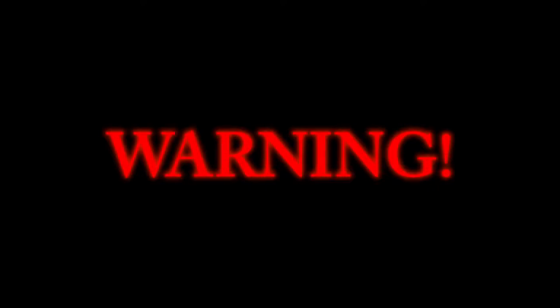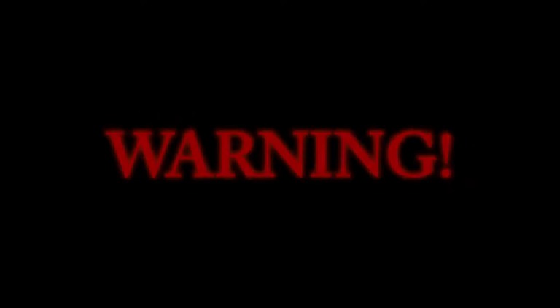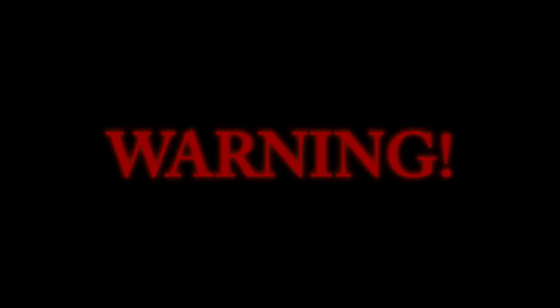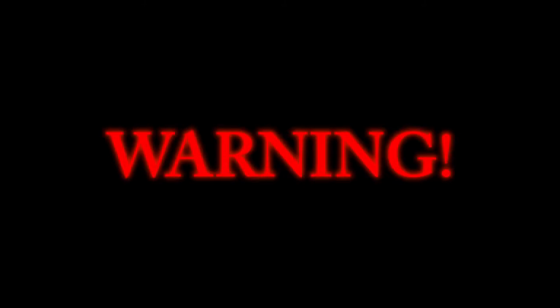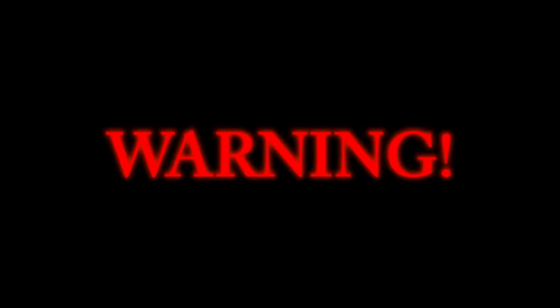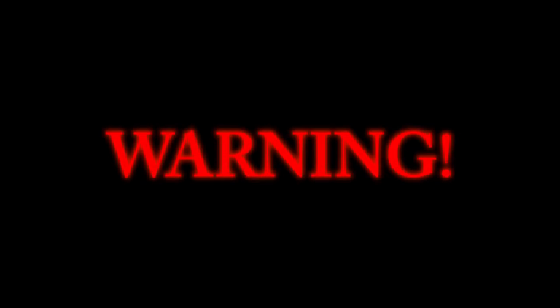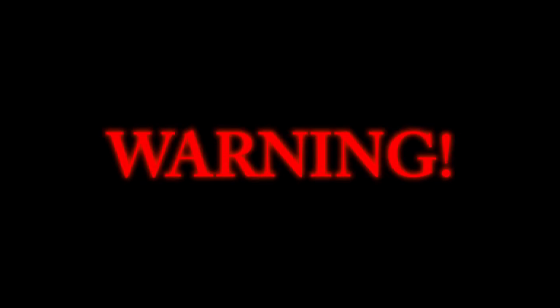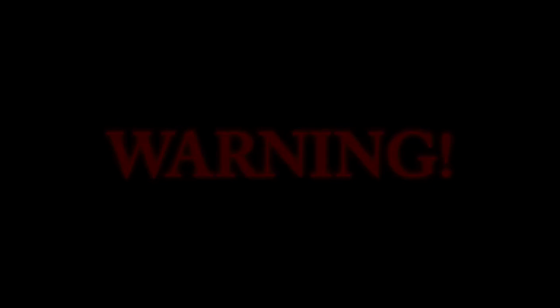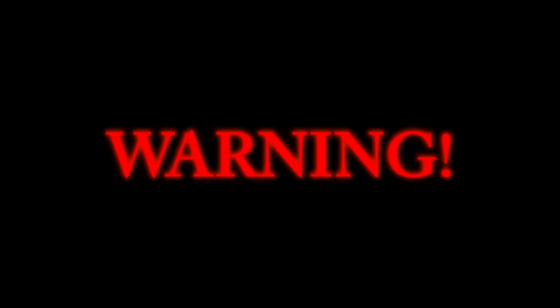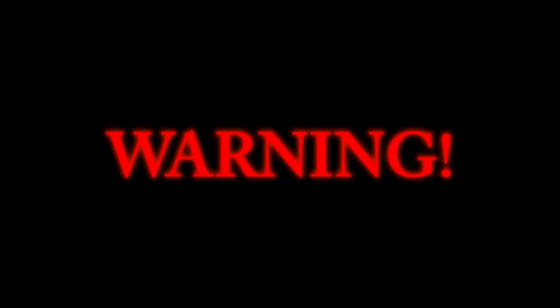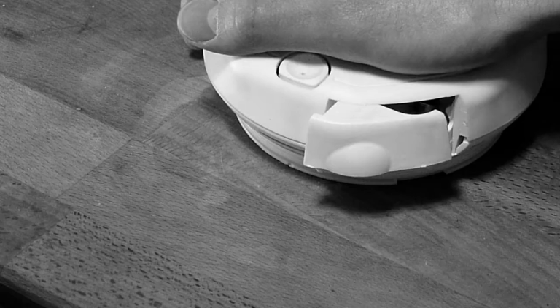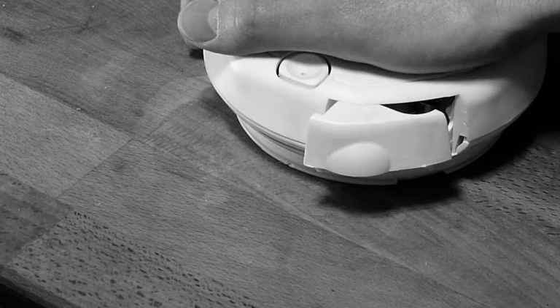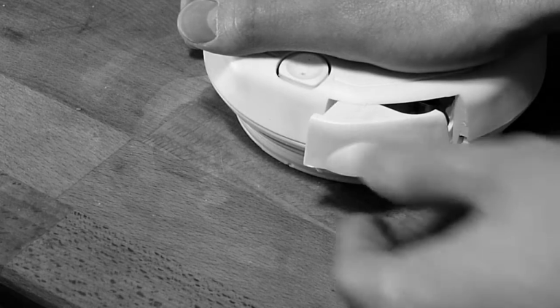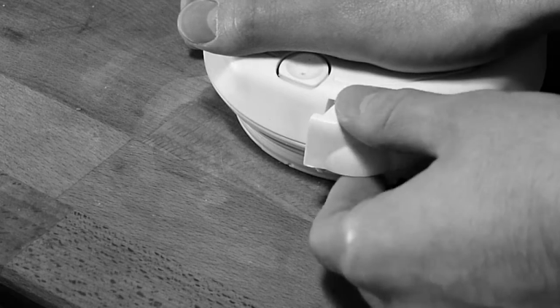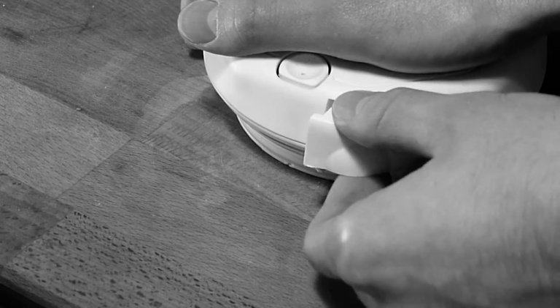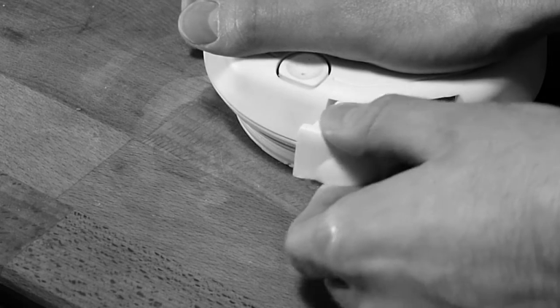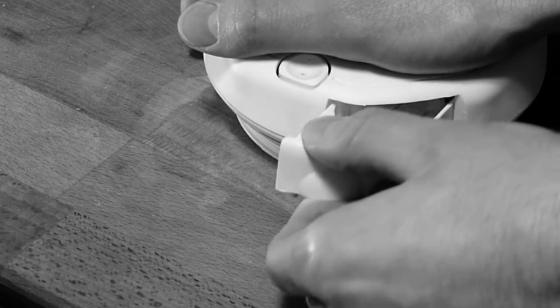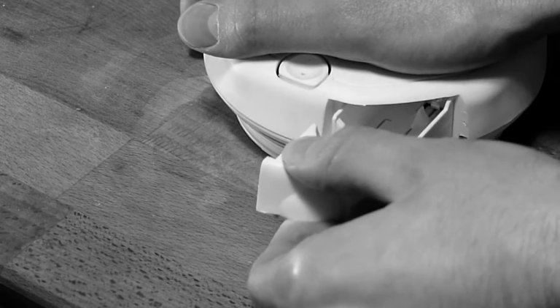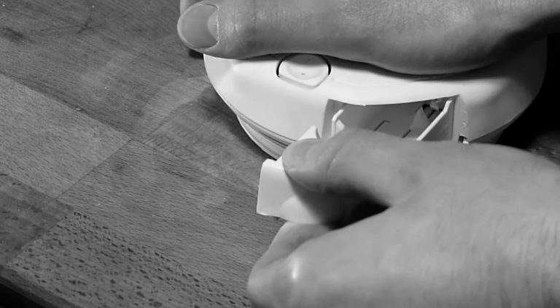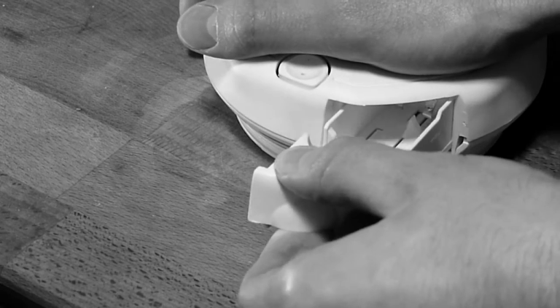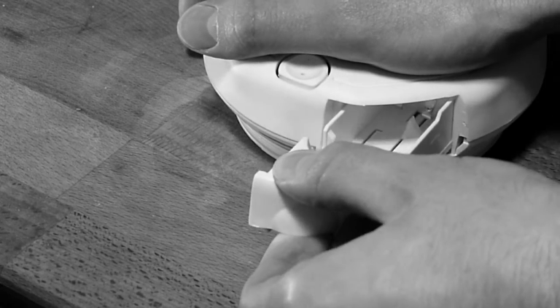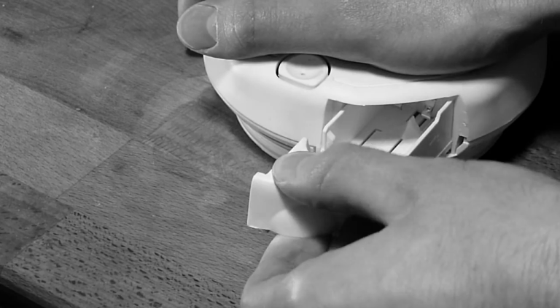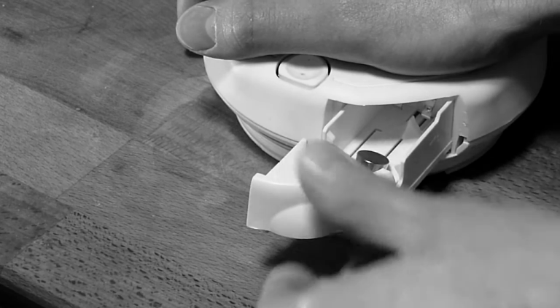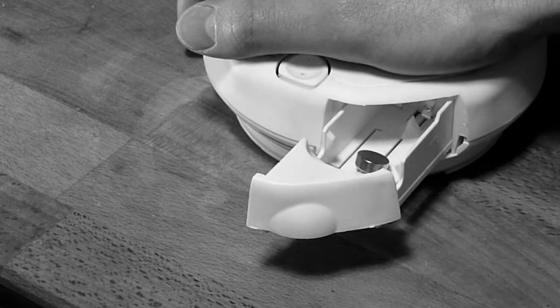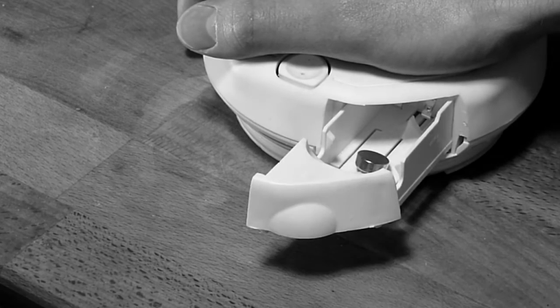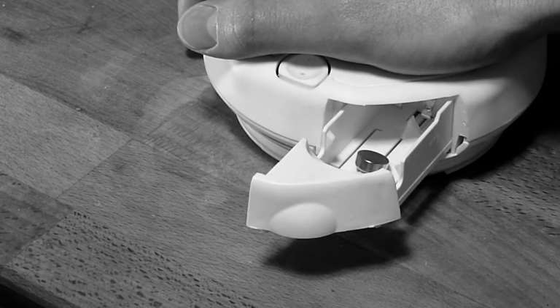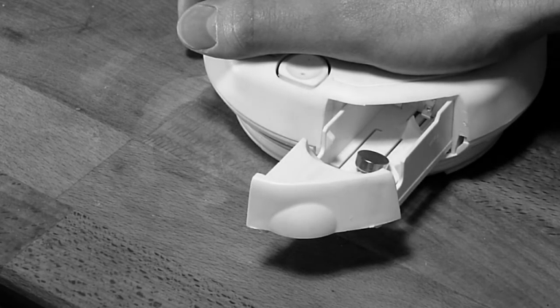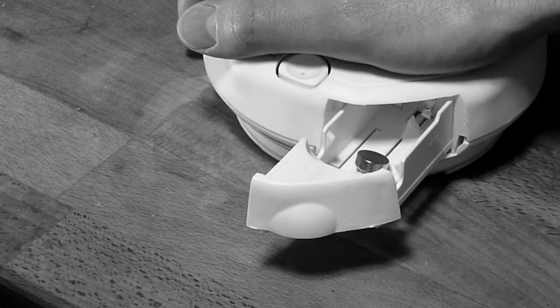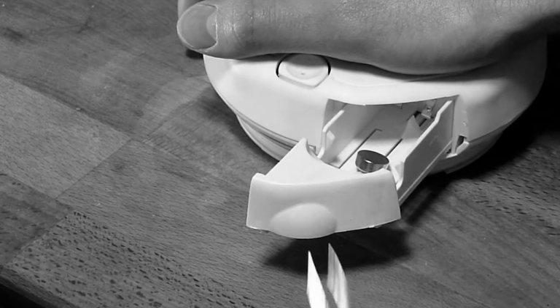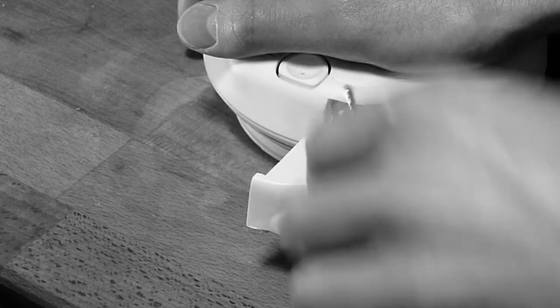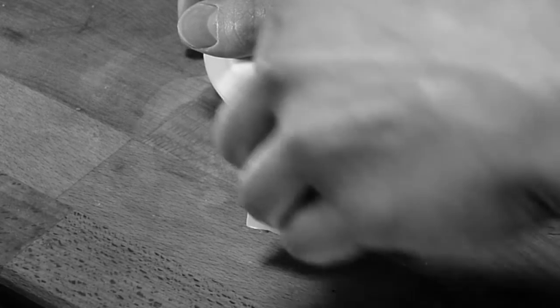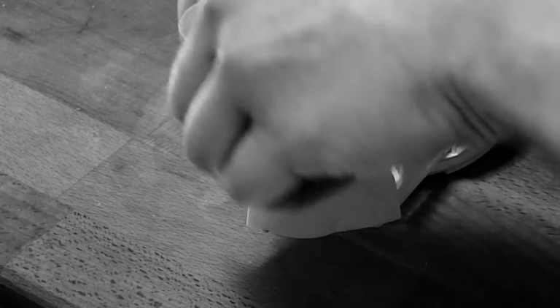Warning, warning, you may wish to consider removing the batteries from your smoke alarm before continuing.